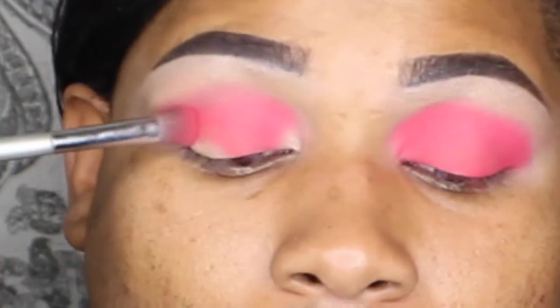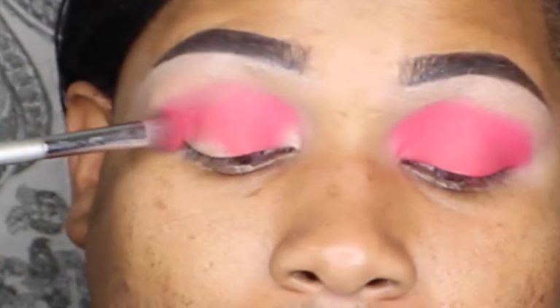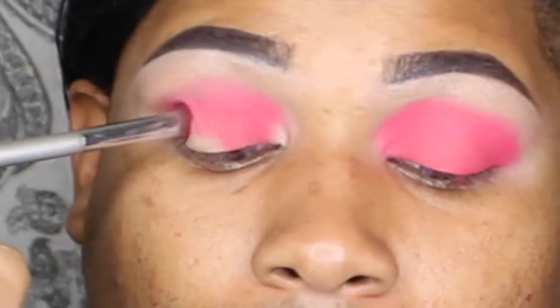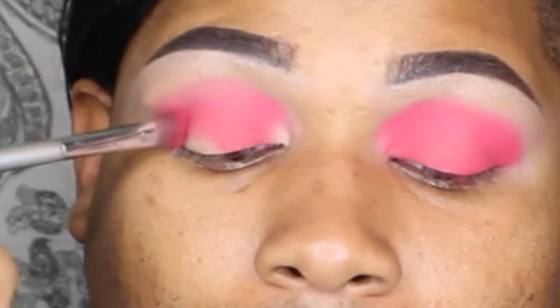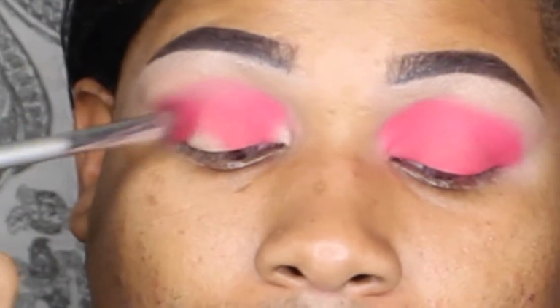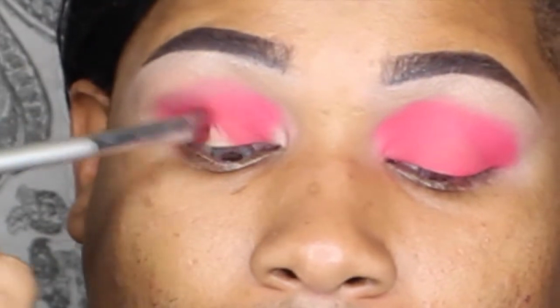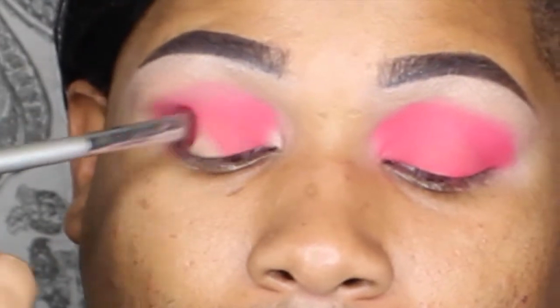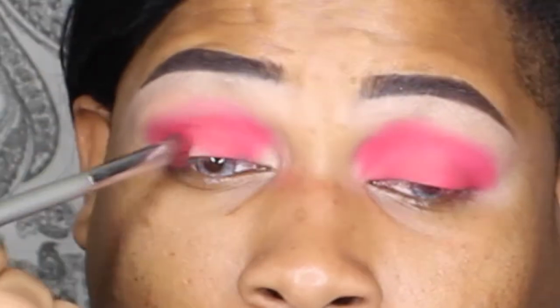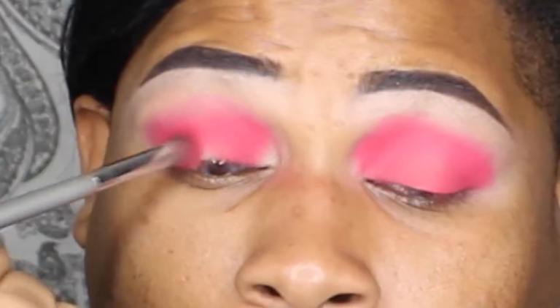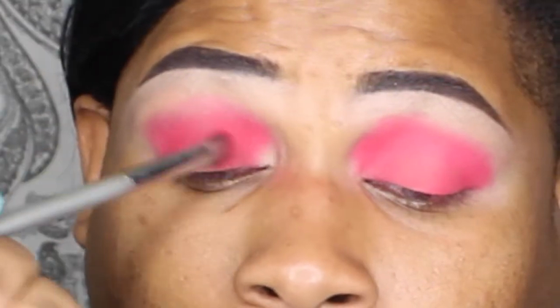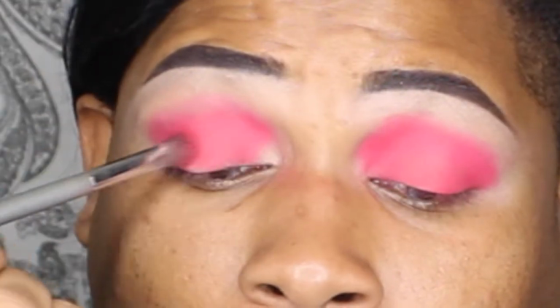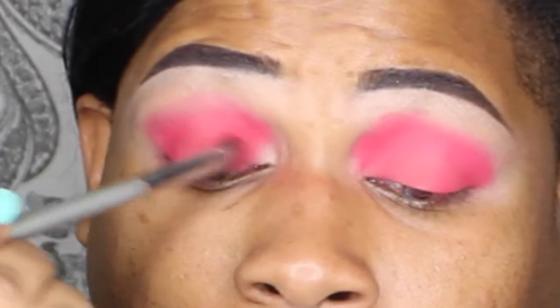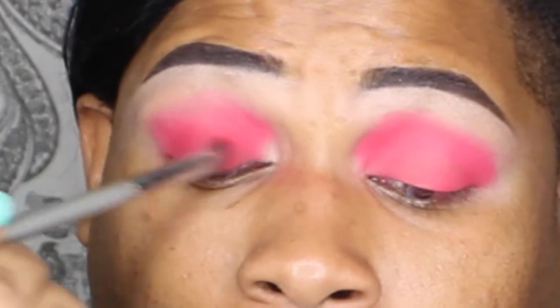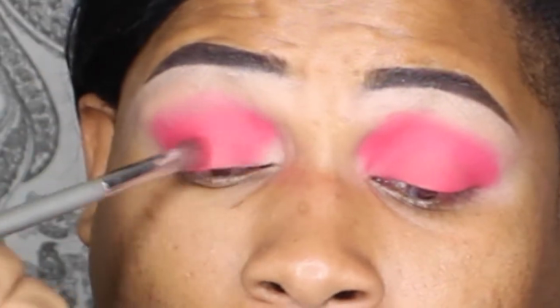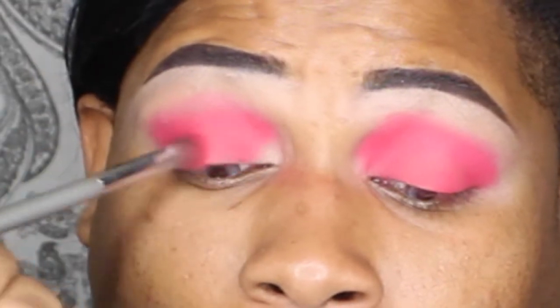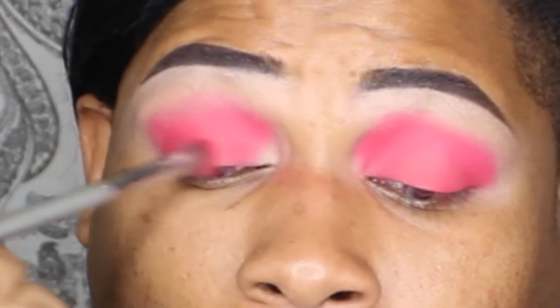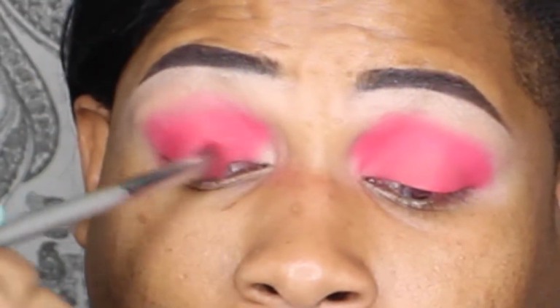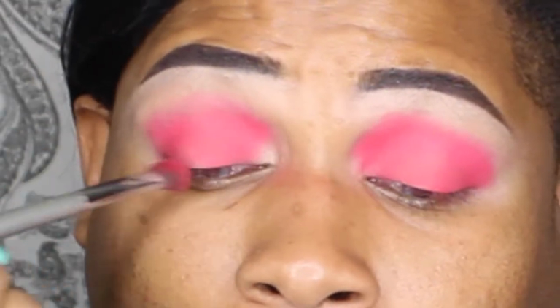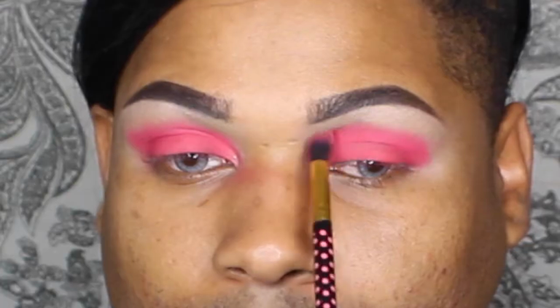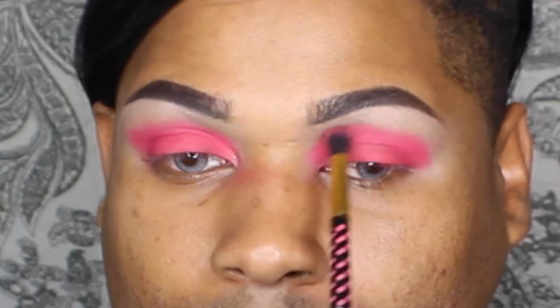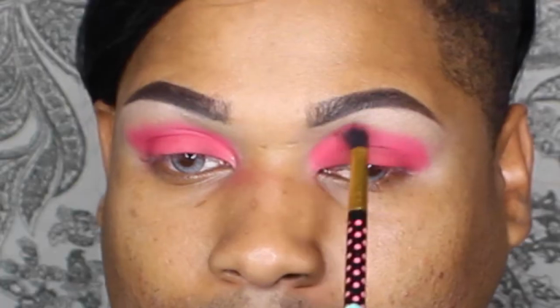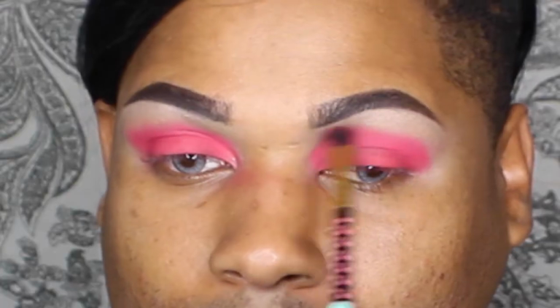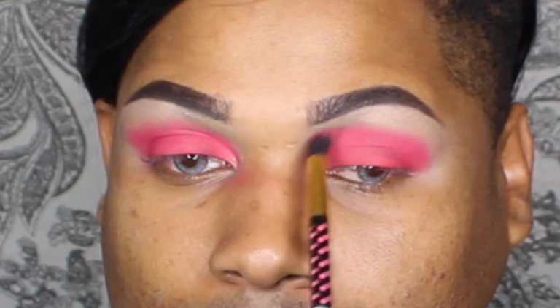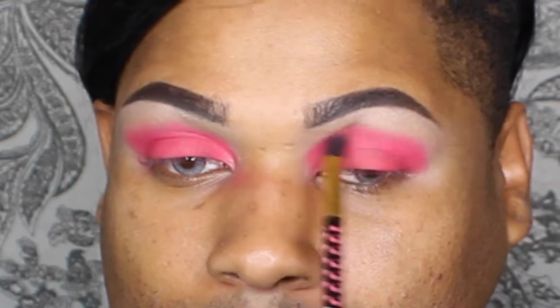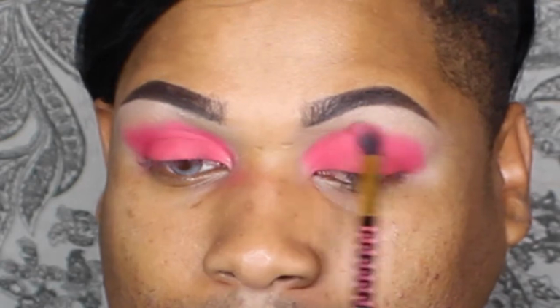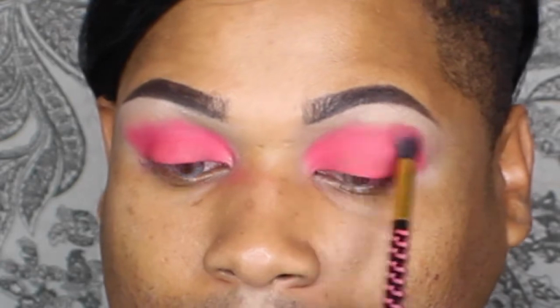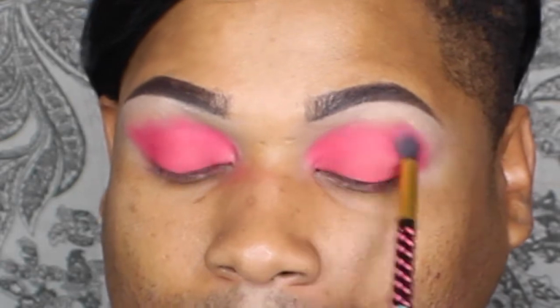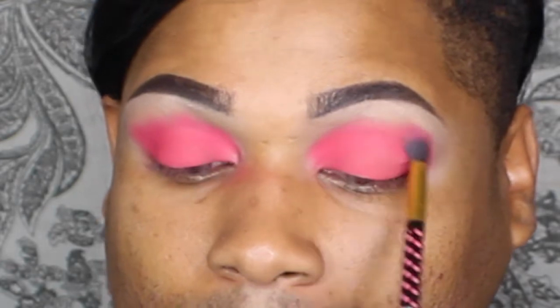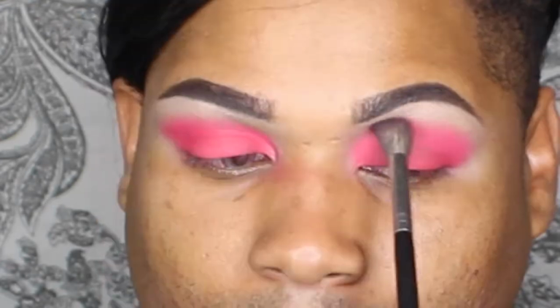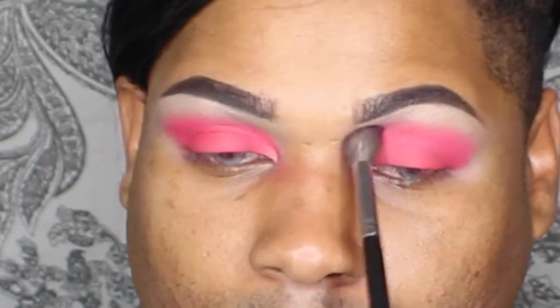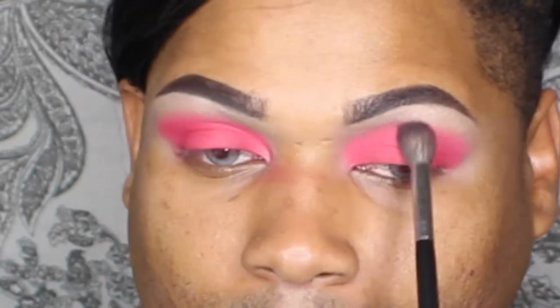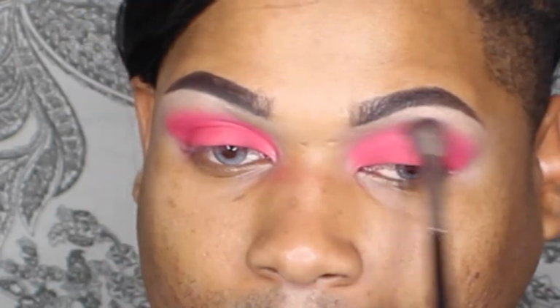This fluffy brush is from IT Cosmetics. Then I switched to a fluffy M504 brush from Morphe — that was nice and clean.